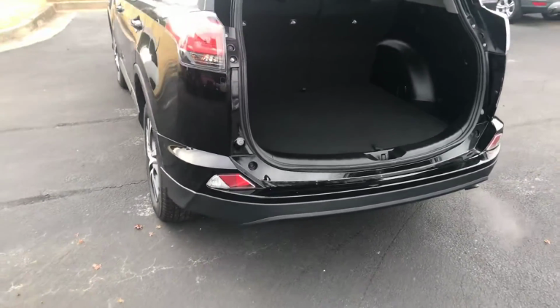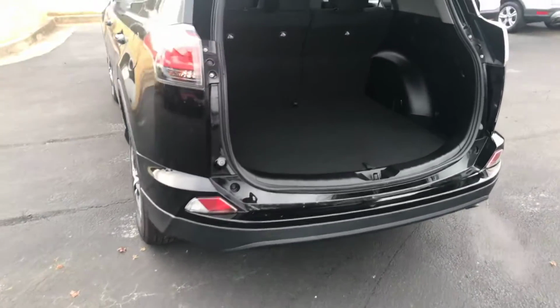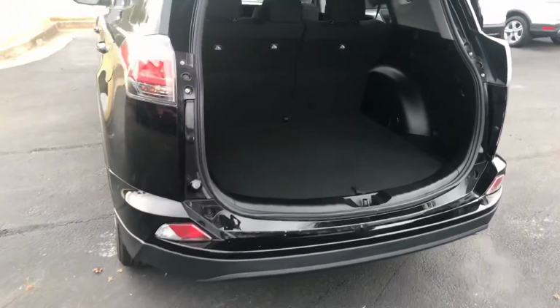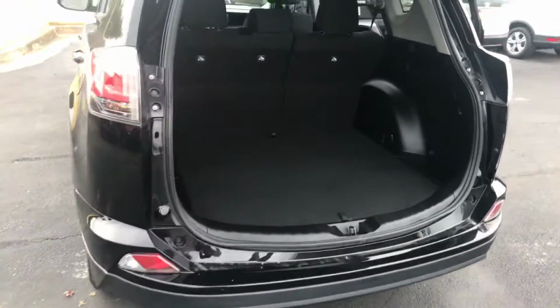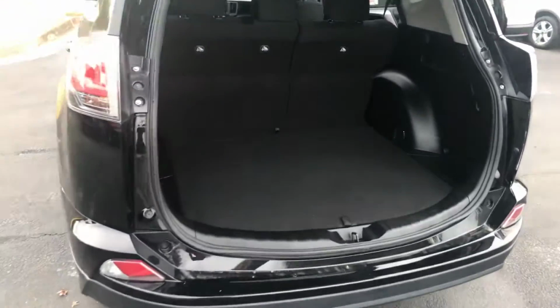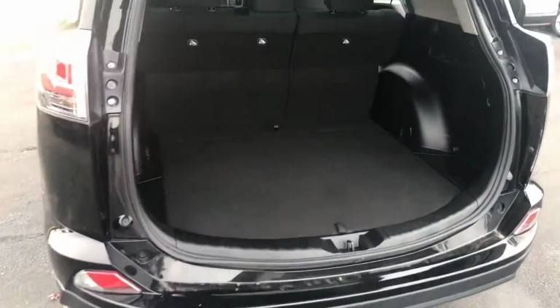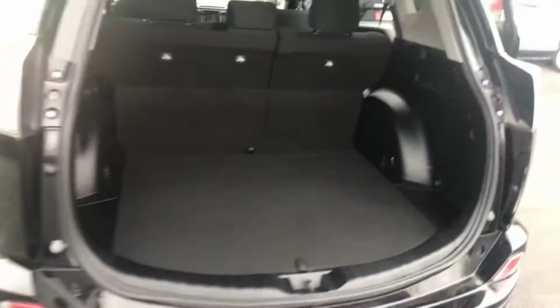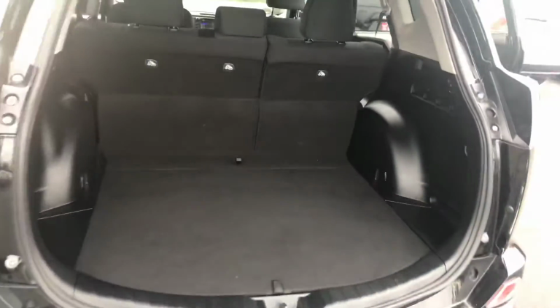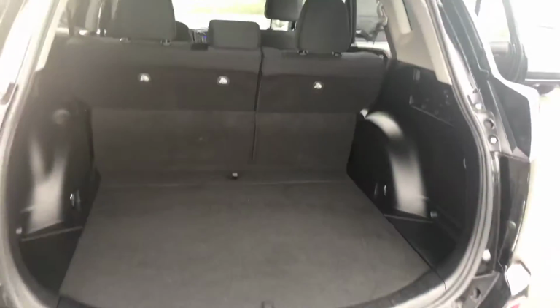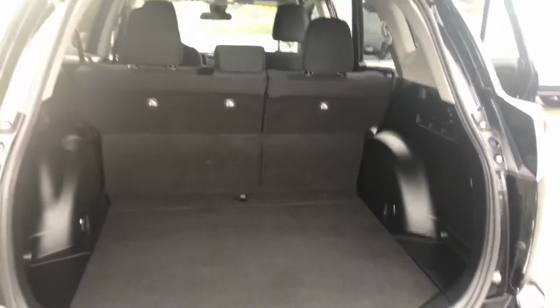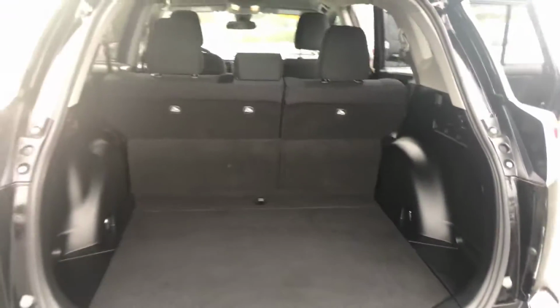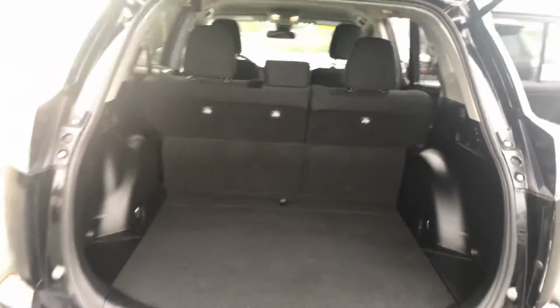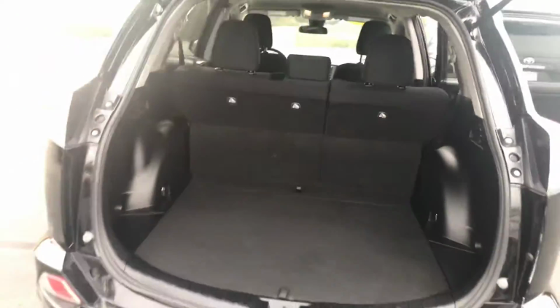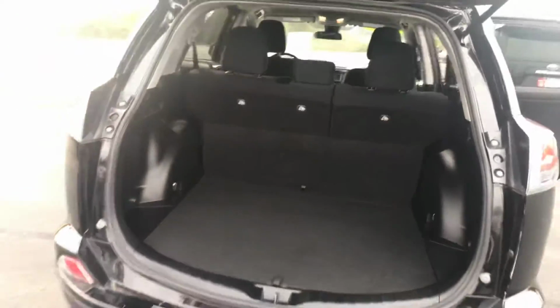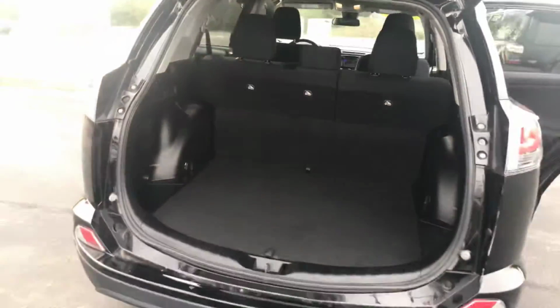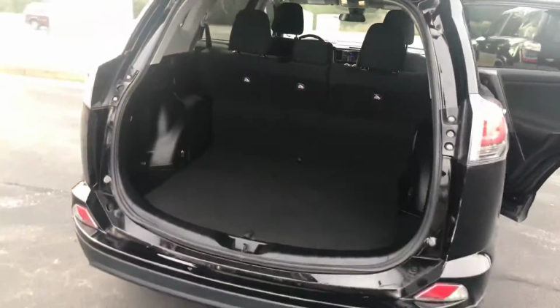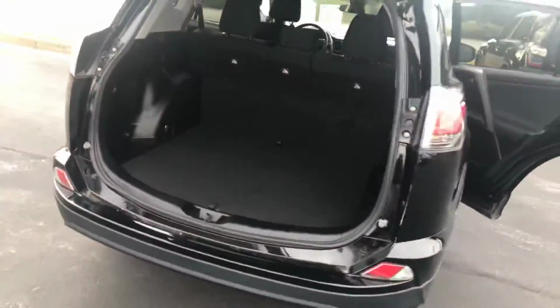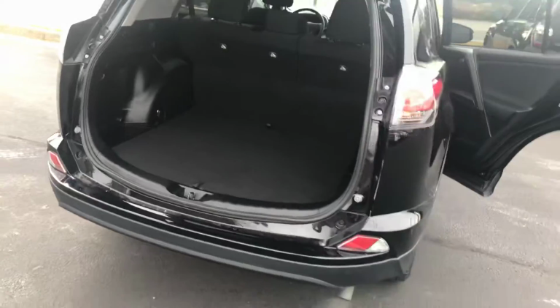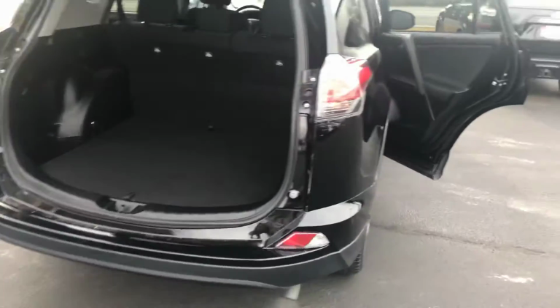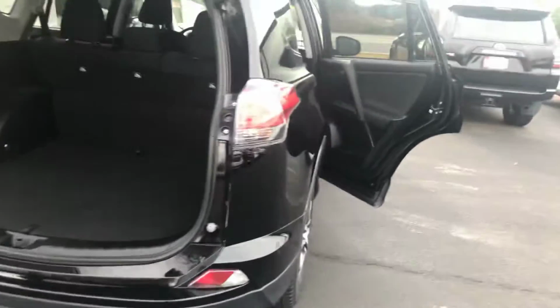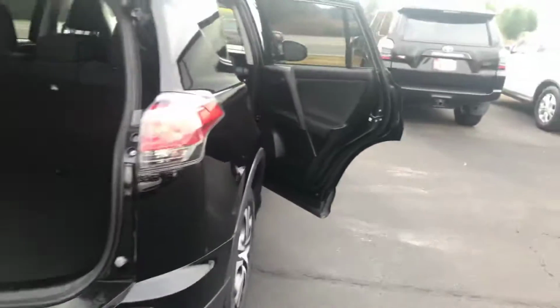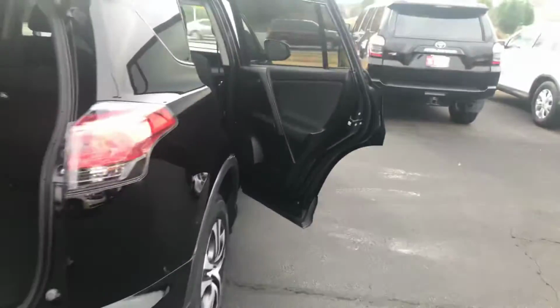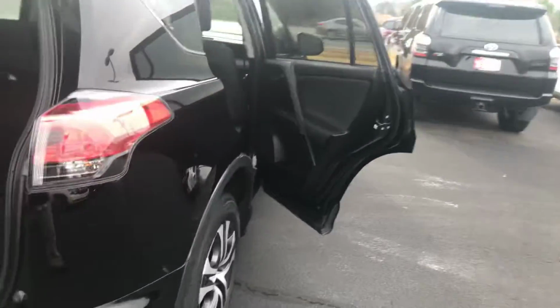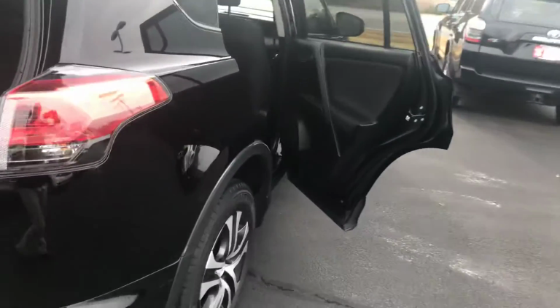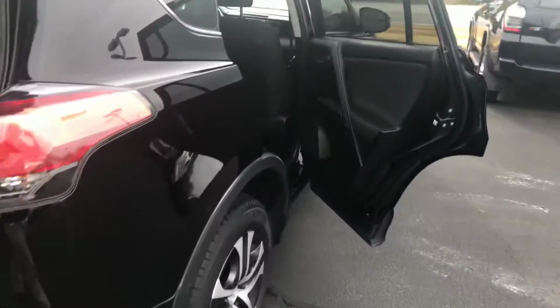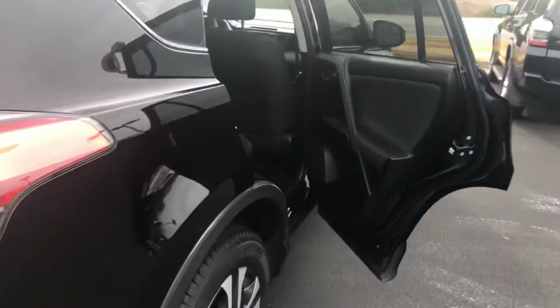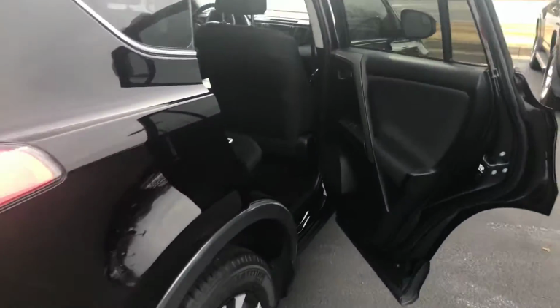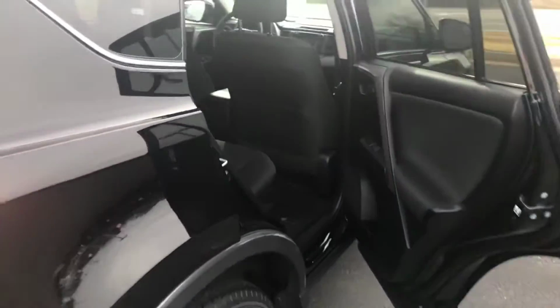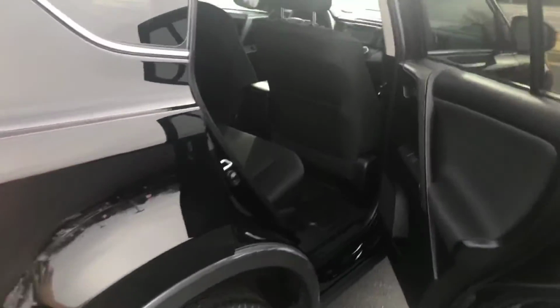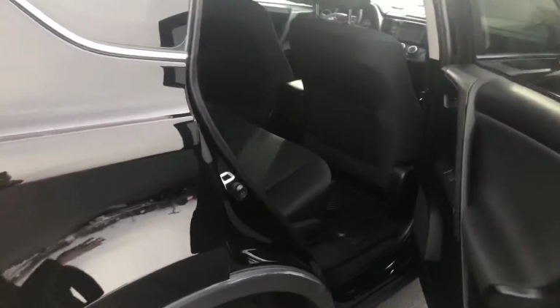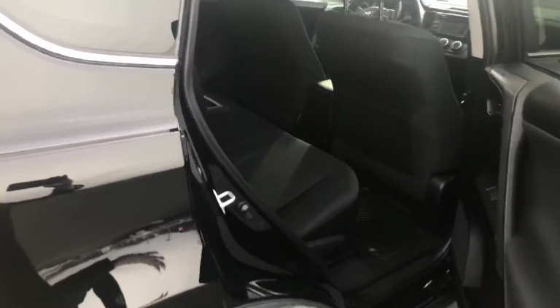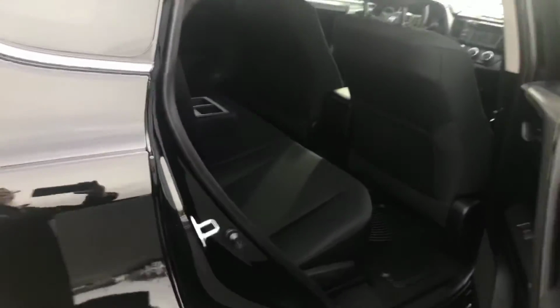Excellent cargo space, your second row folds flat, and your LE models come standard with black cloth interior in them.